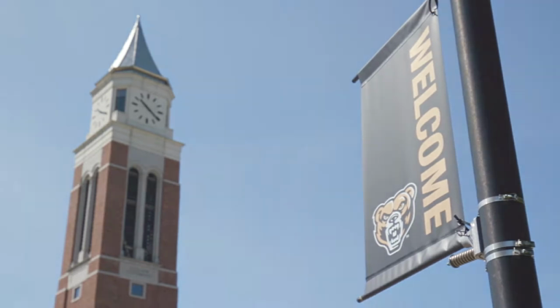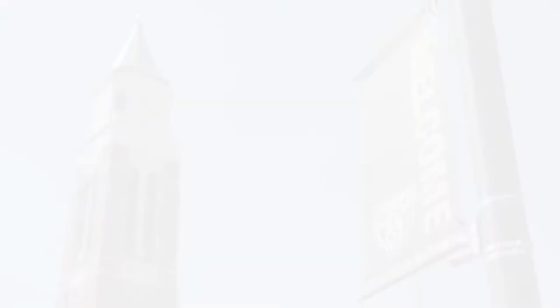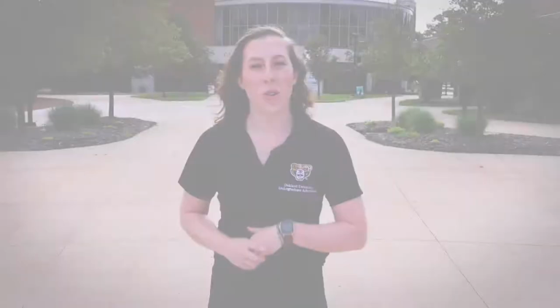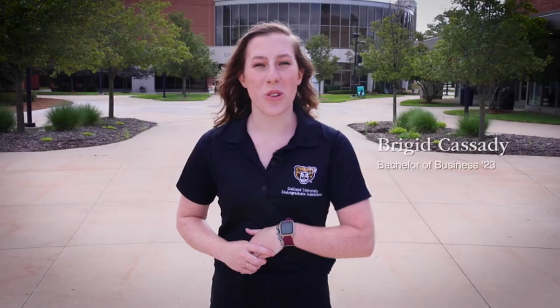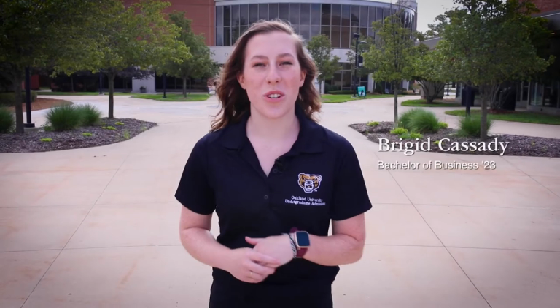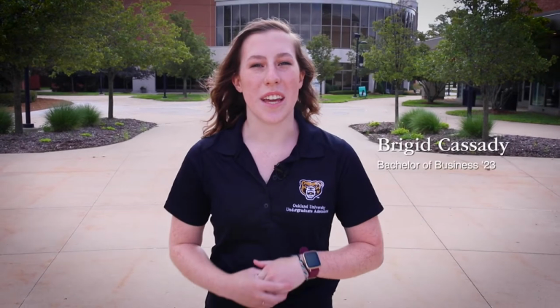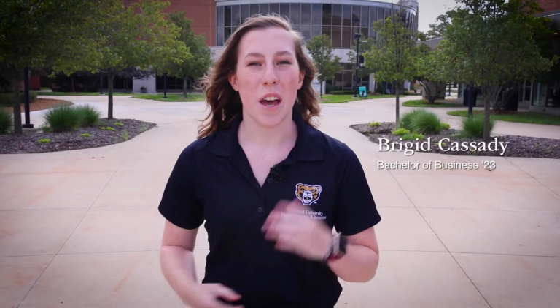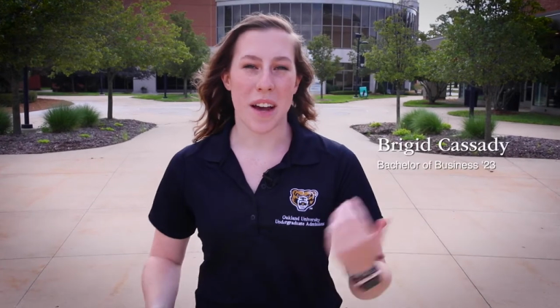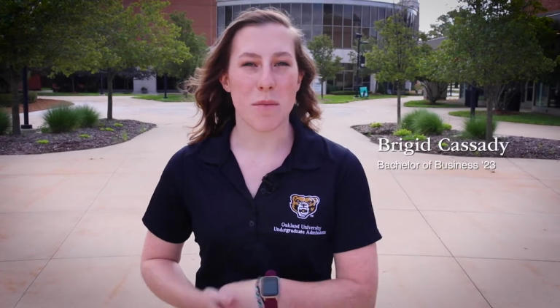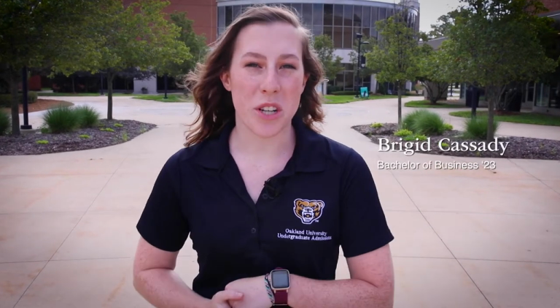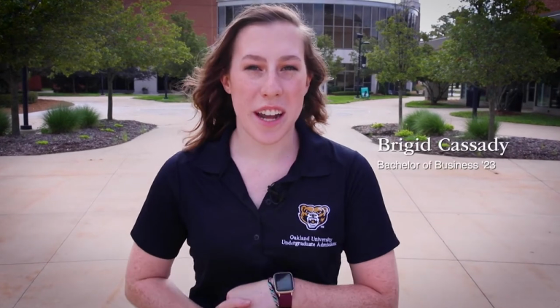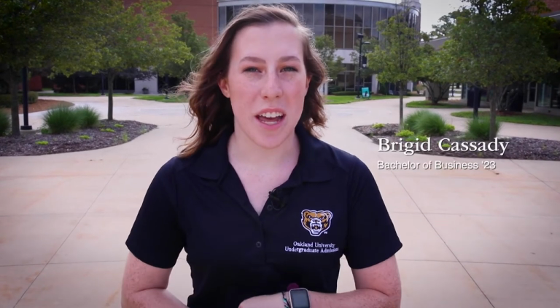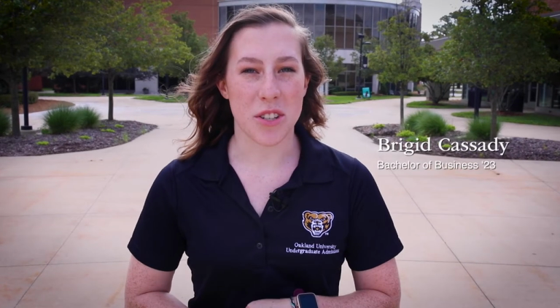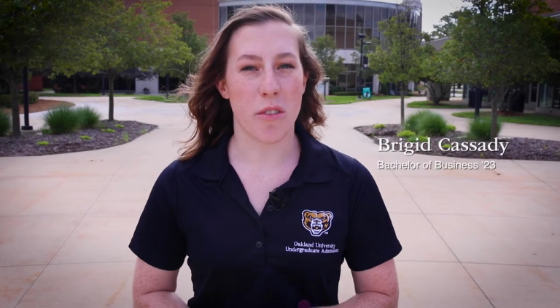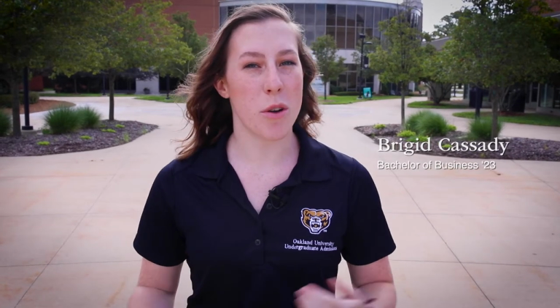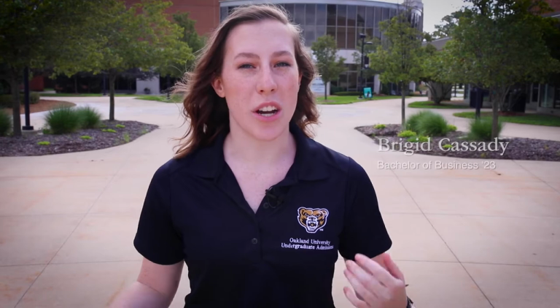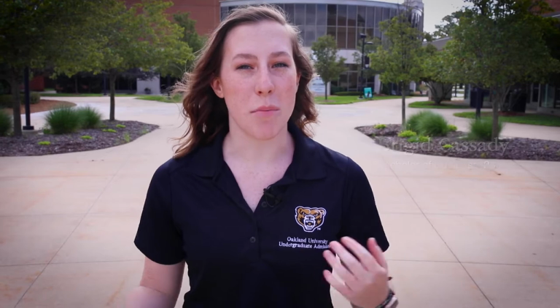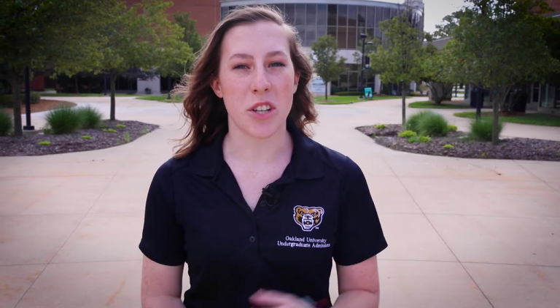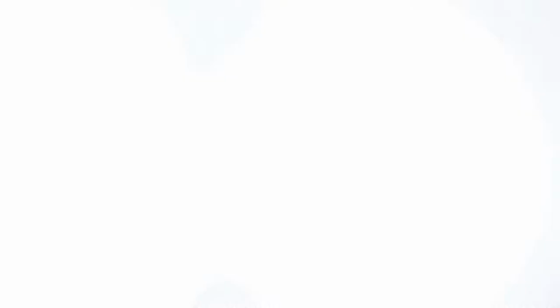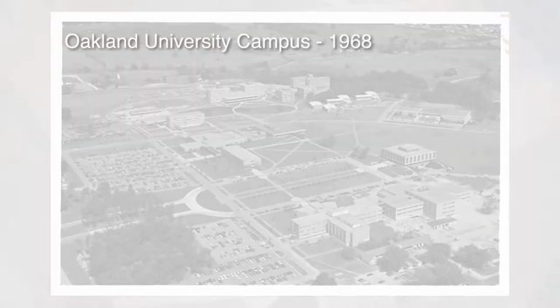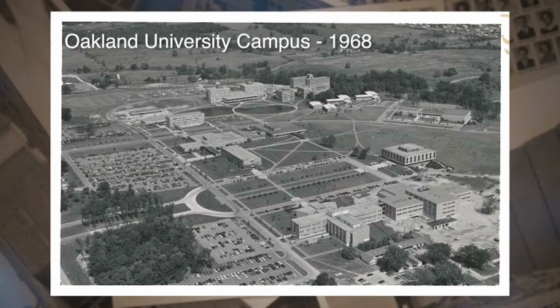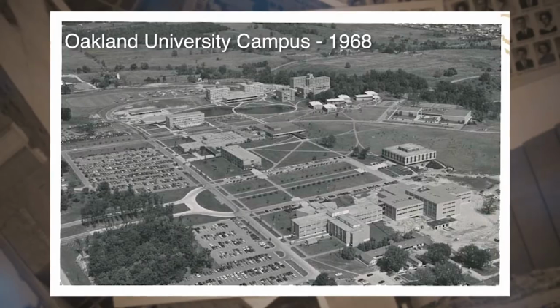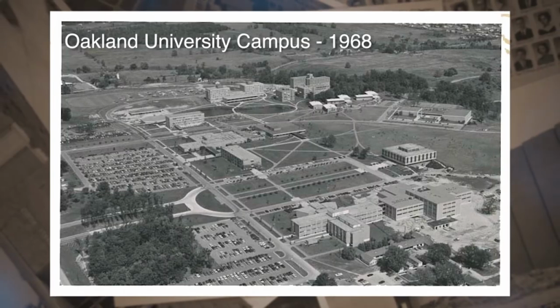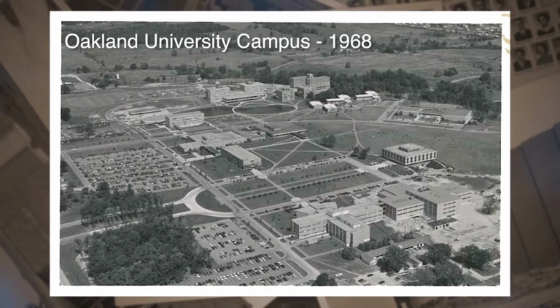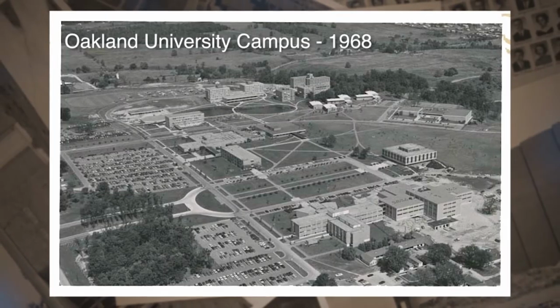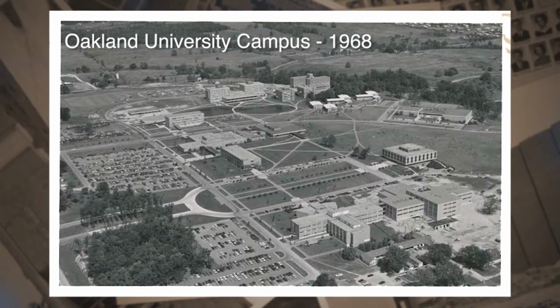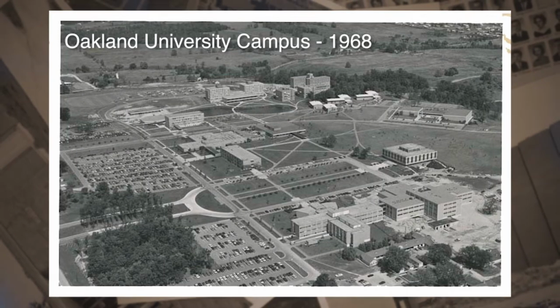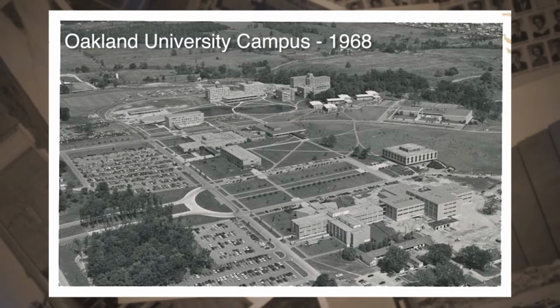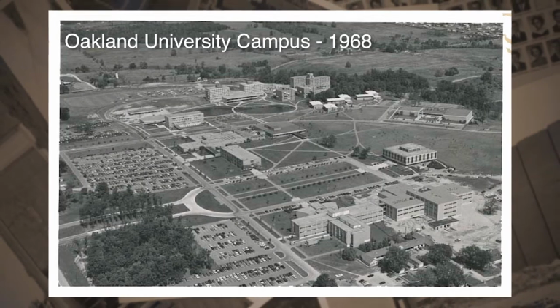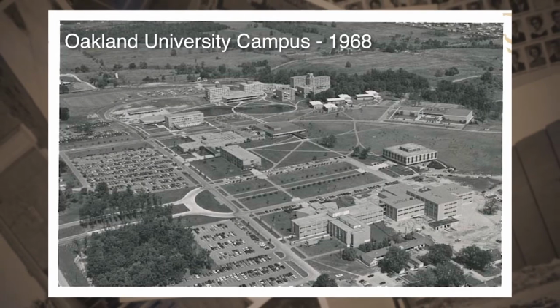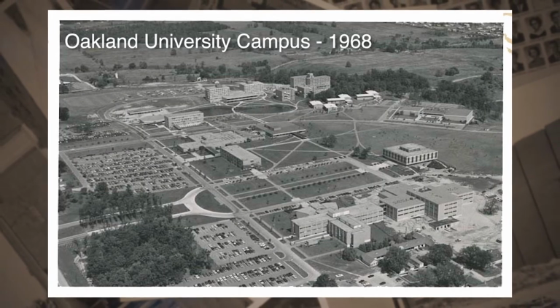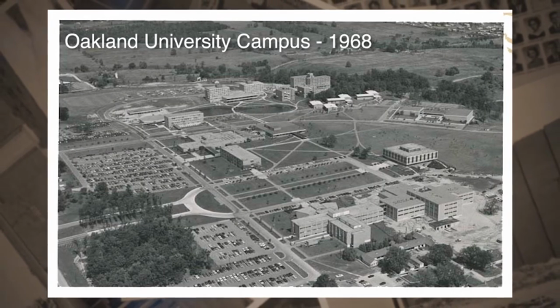Welcome to Oakland University. My name is Brigid. I am a sophomore marketing major. Campus has changed a lot since you've come to classes. Let's go check it out.